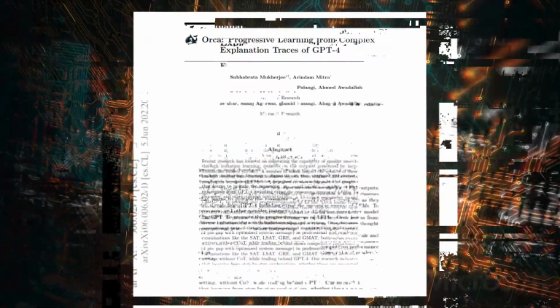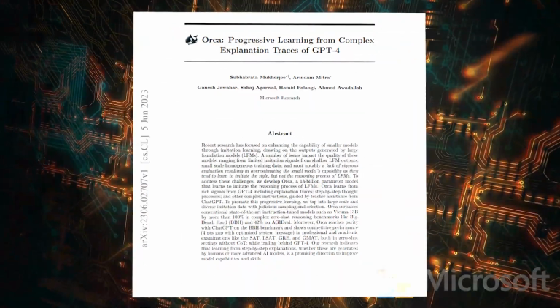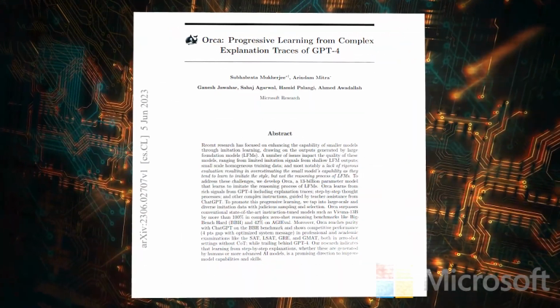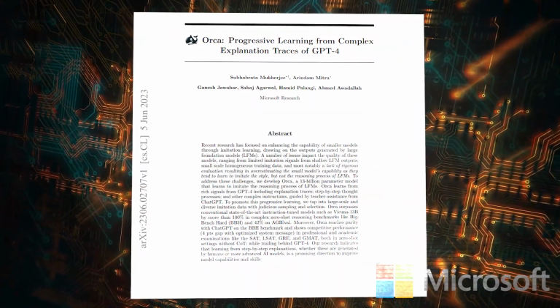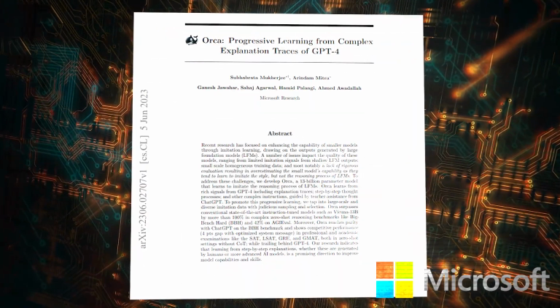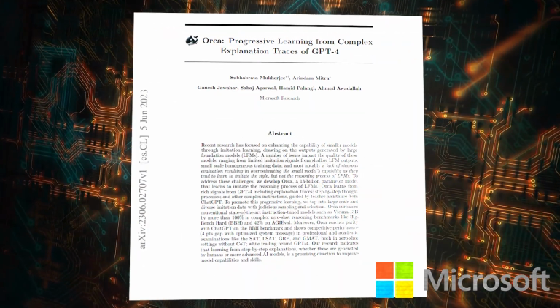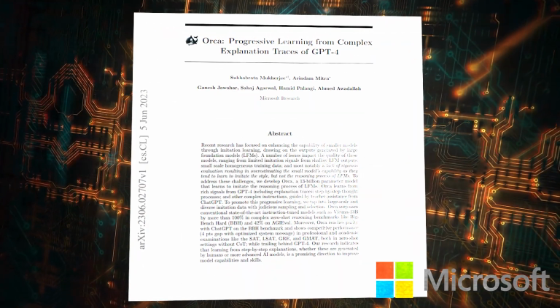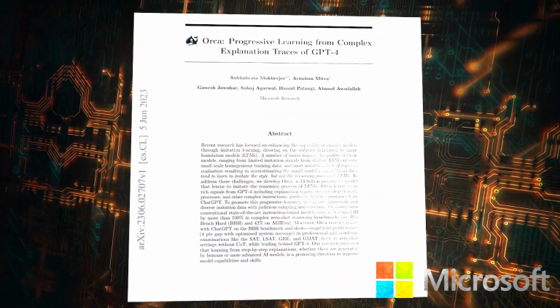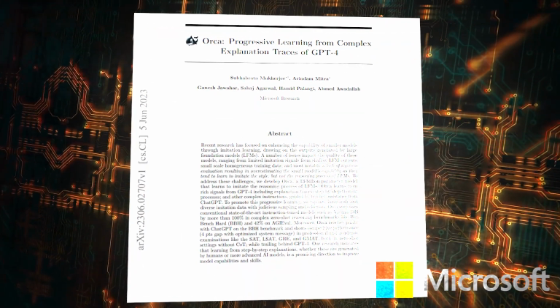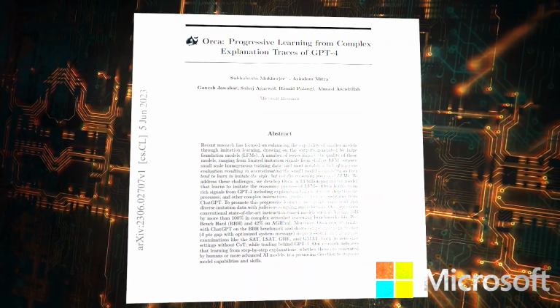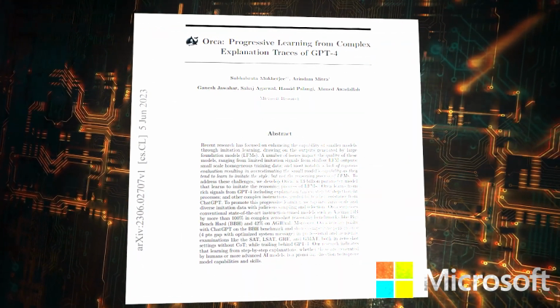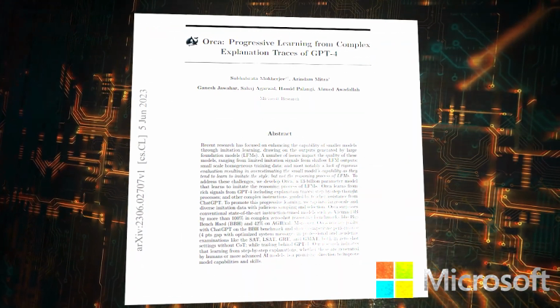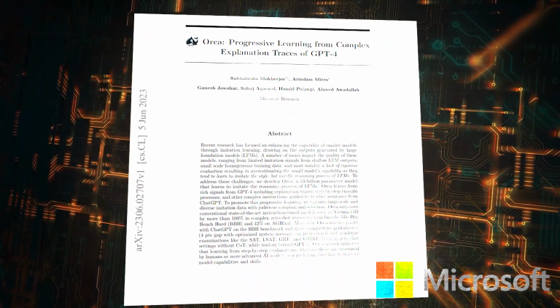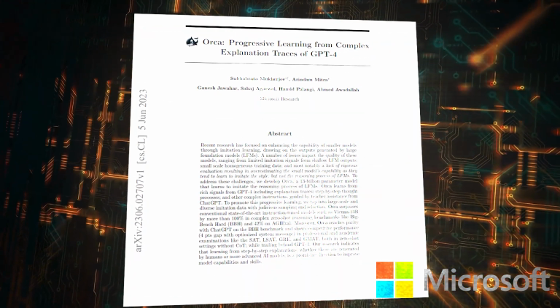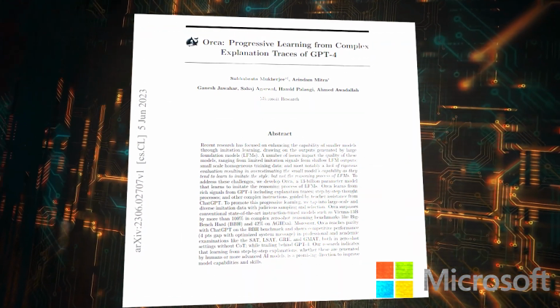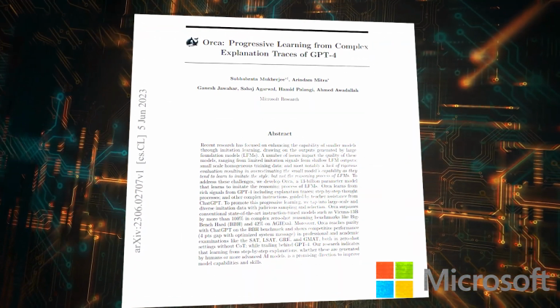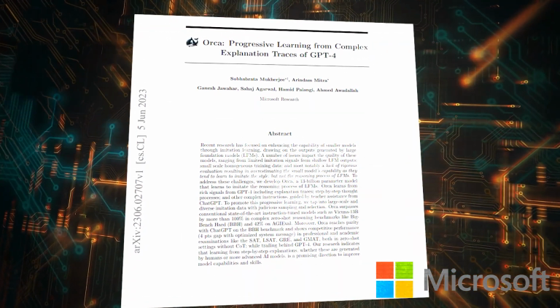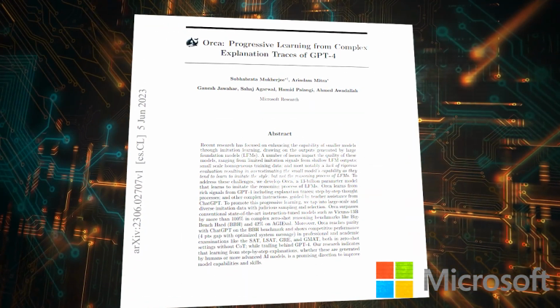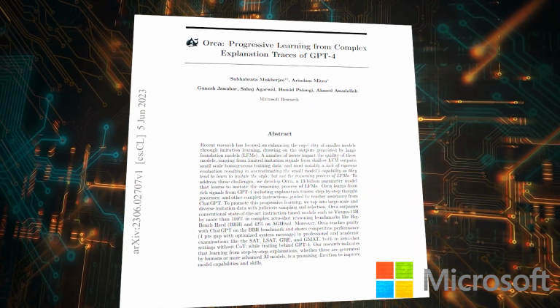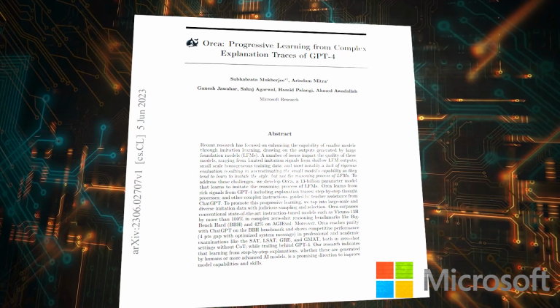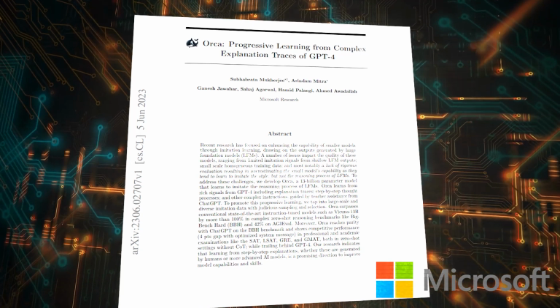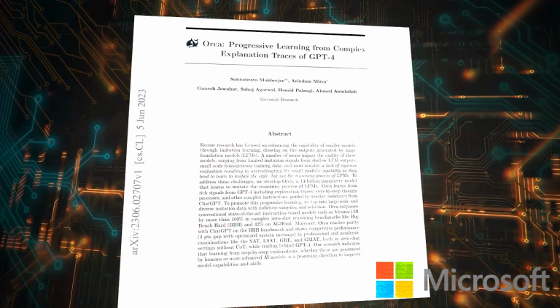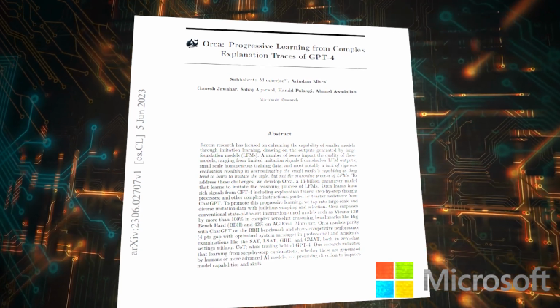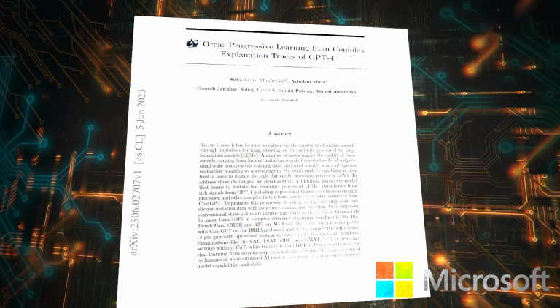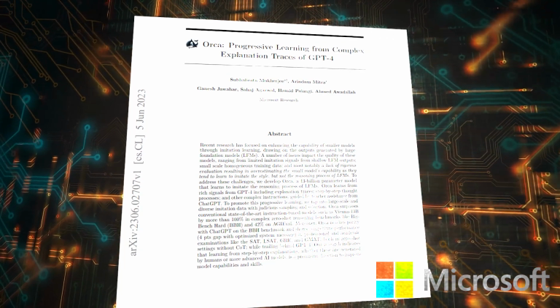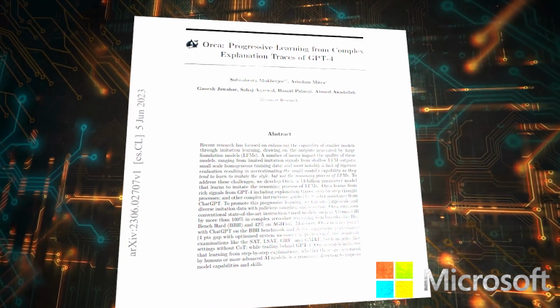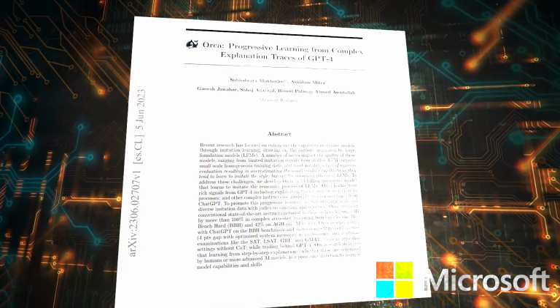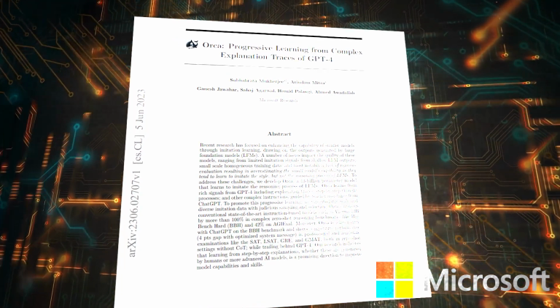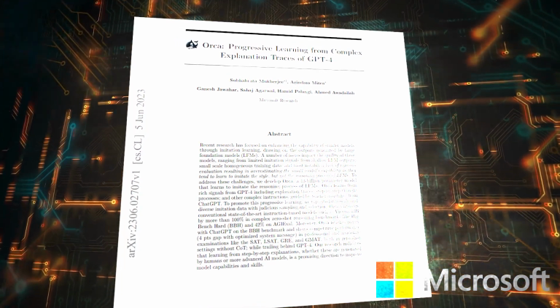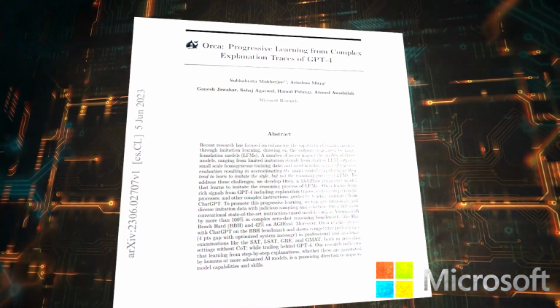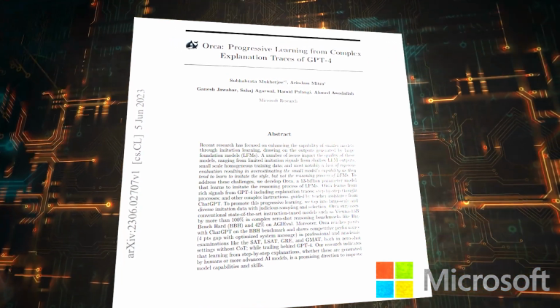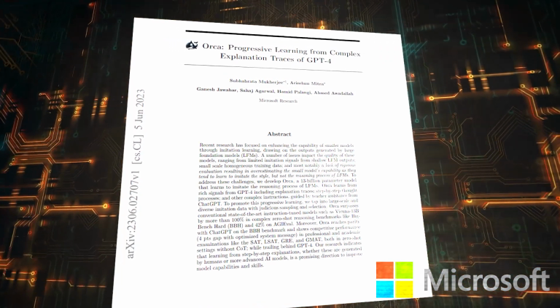Stick around until the end of this video because I'm going to present some fascinating insights and we will explore the specific differences between these large language models and discuss their limitations too. The paper is titled Orca: Progressive Learning from Complex Explanation Traces of GPT-4.